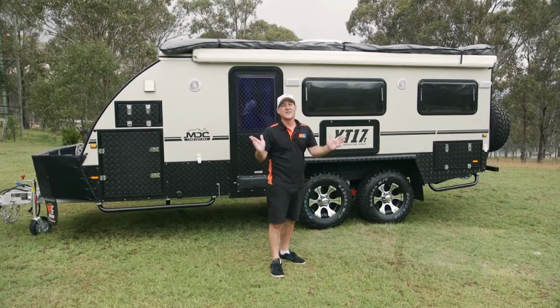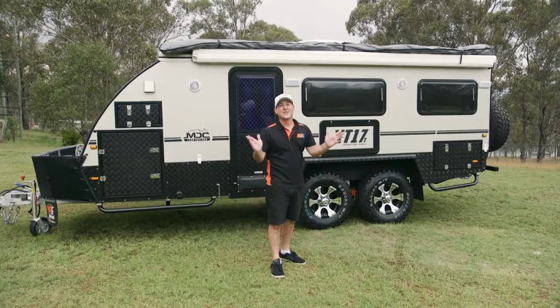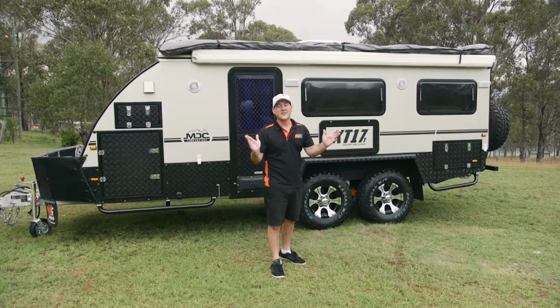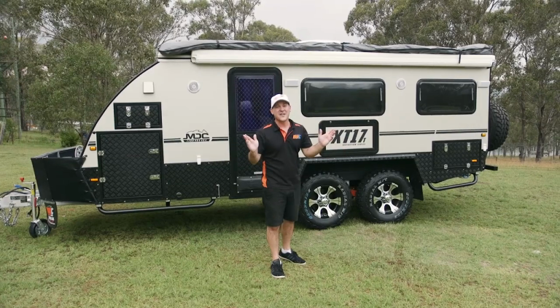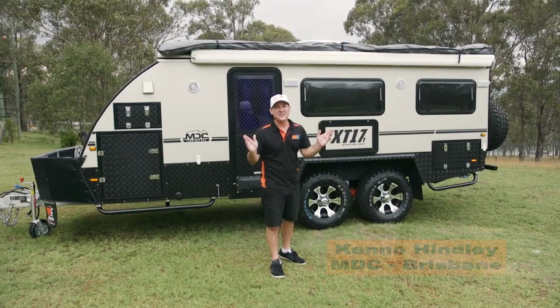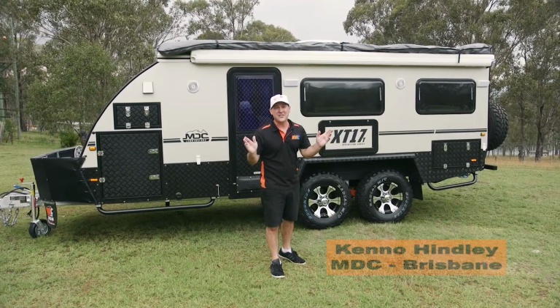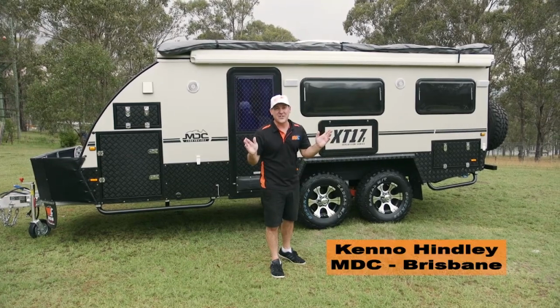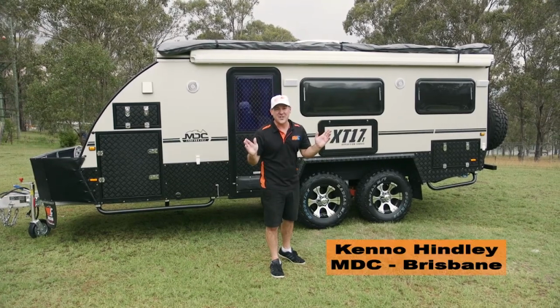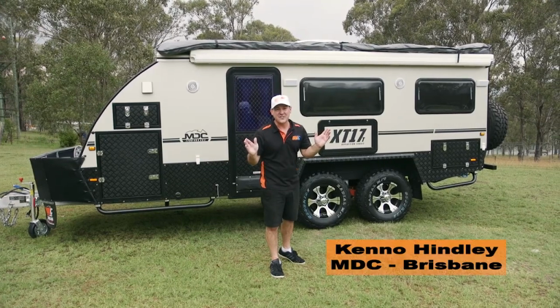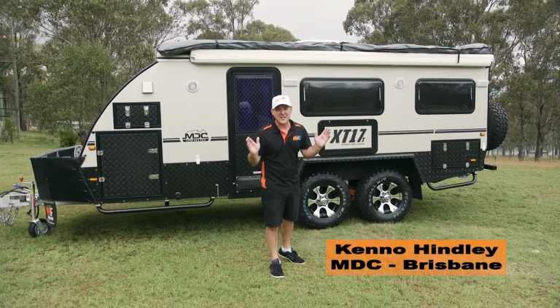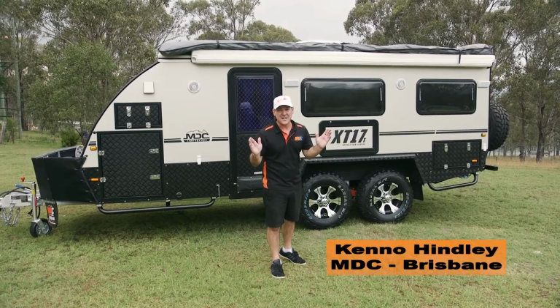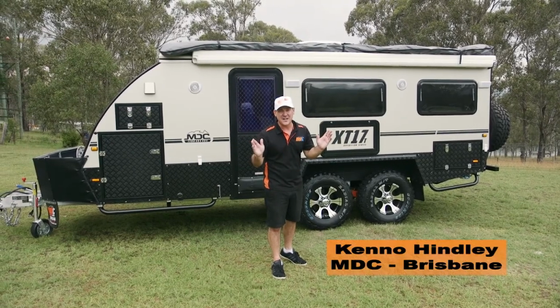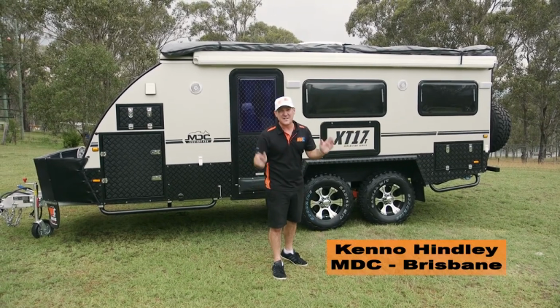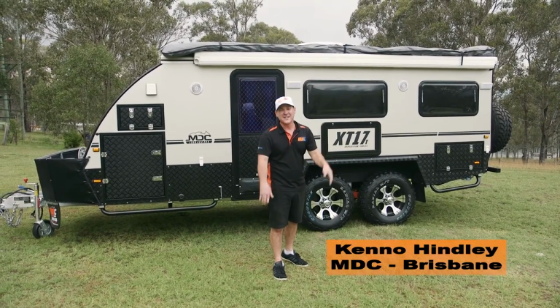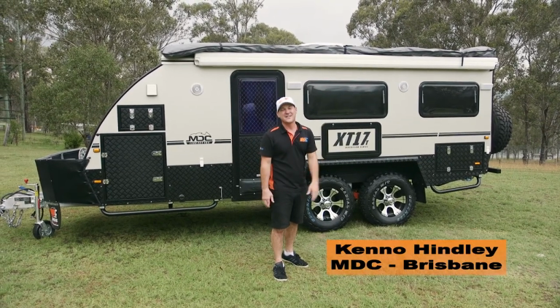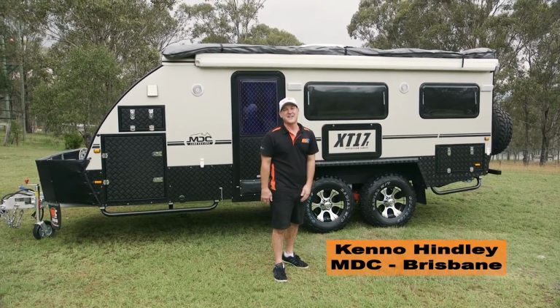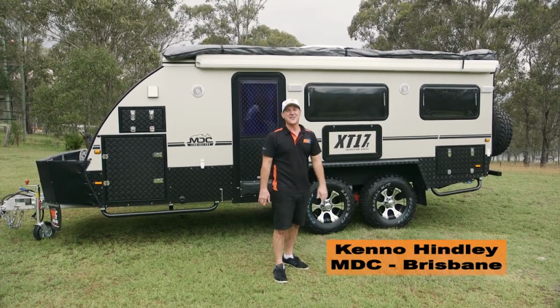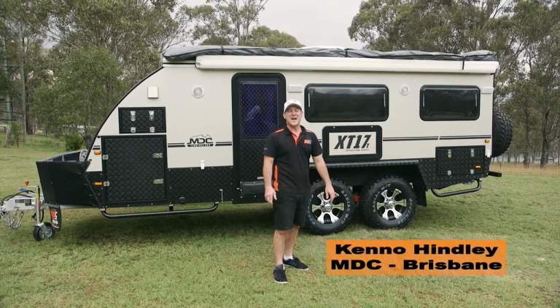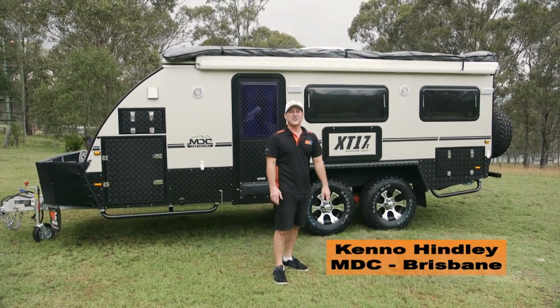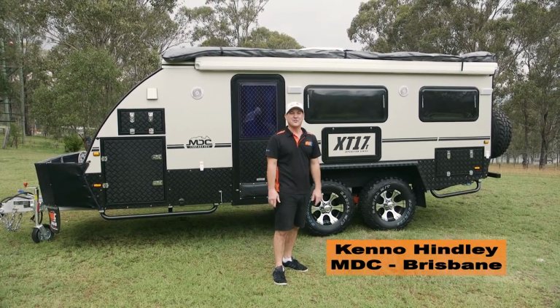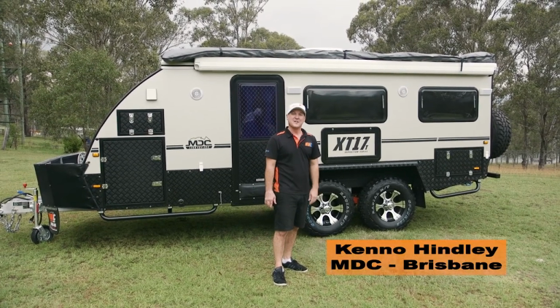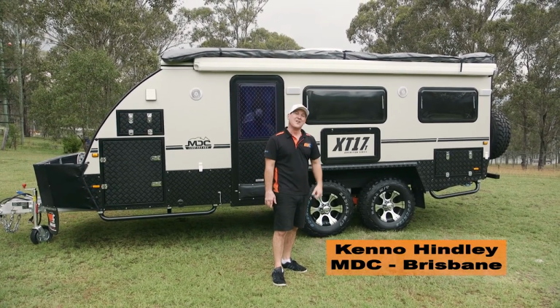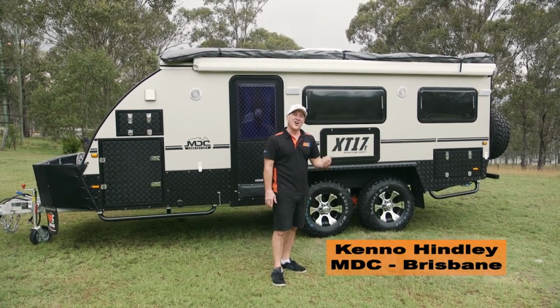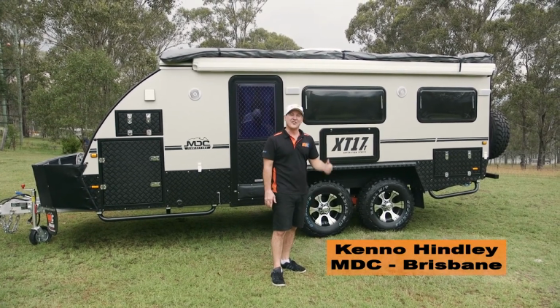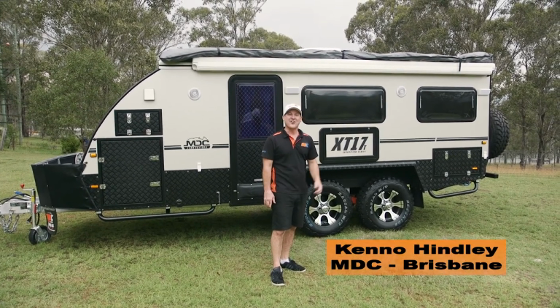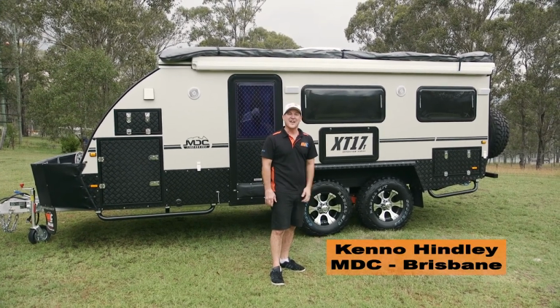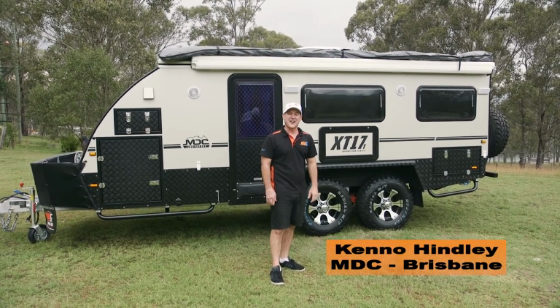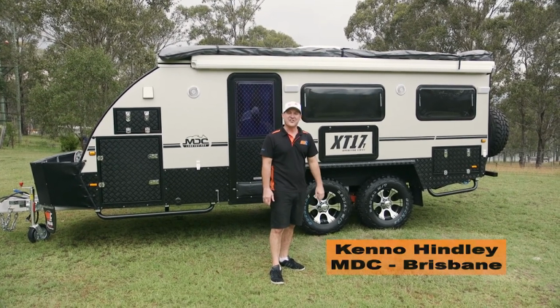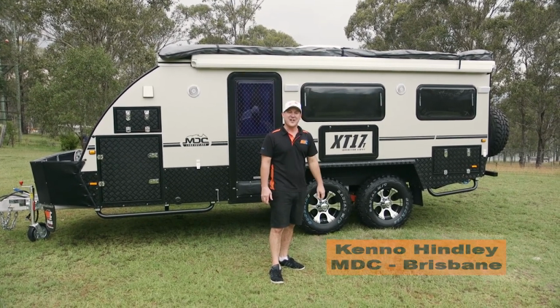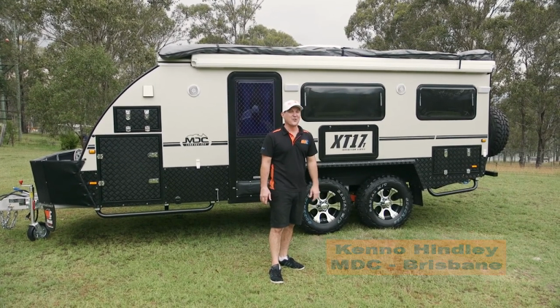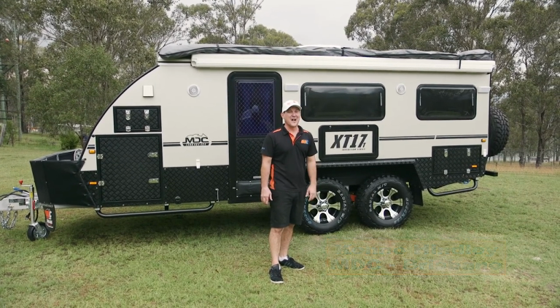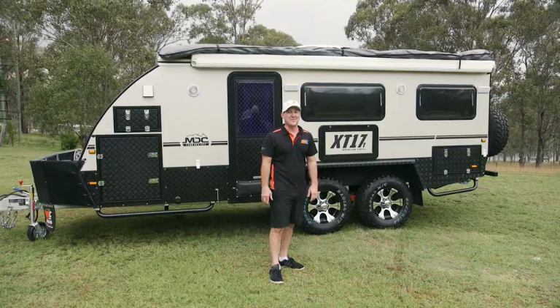Got the XT17T here, tandem axle. I'm going to show you how to set it all up.